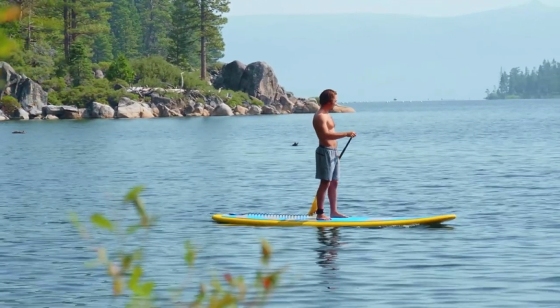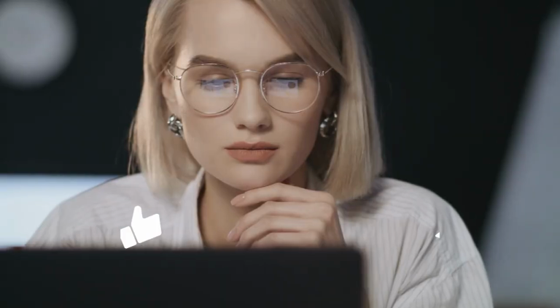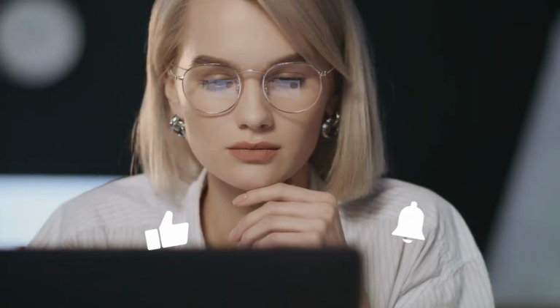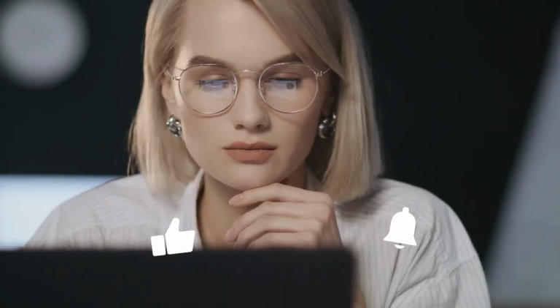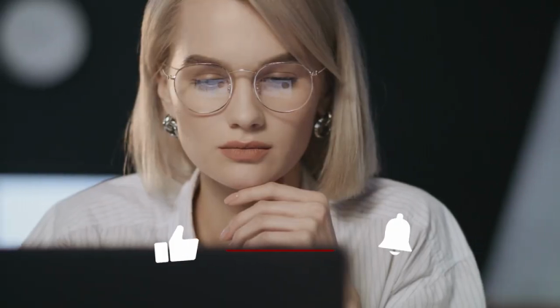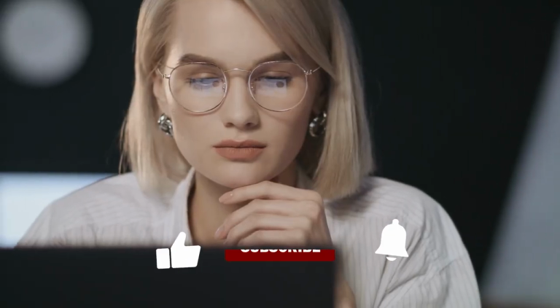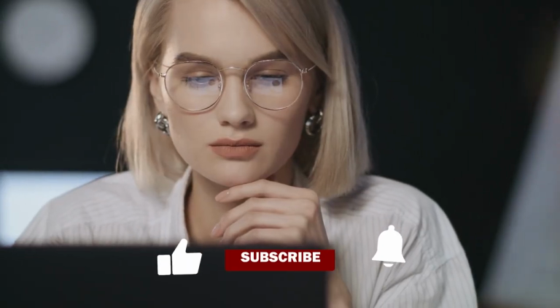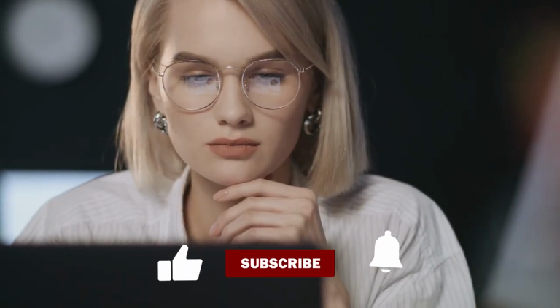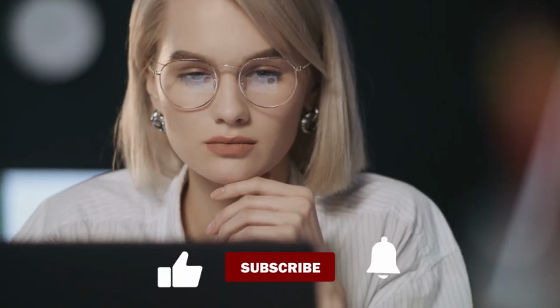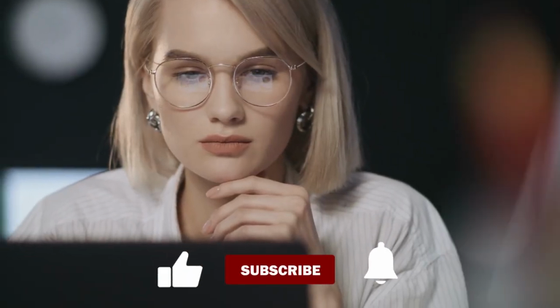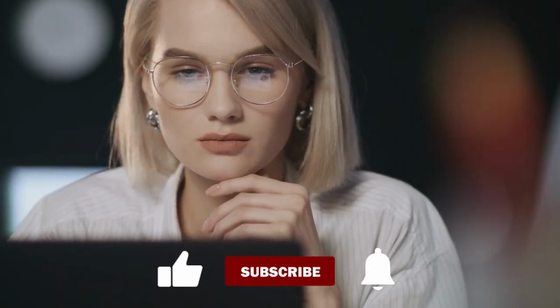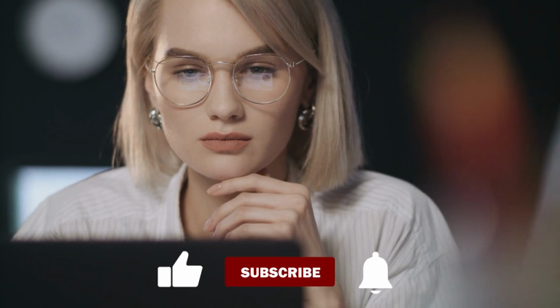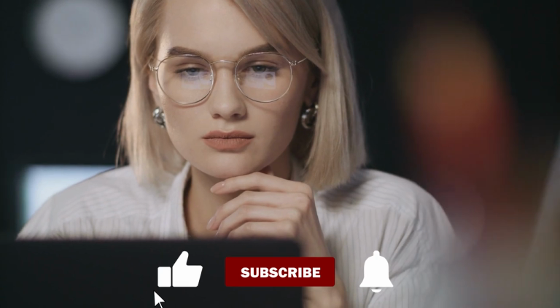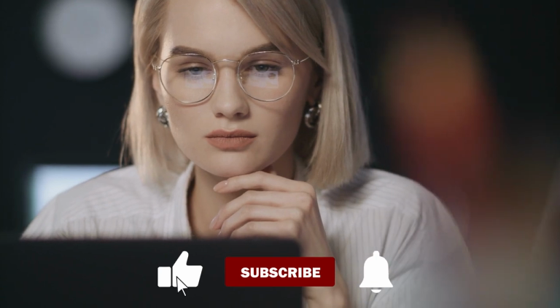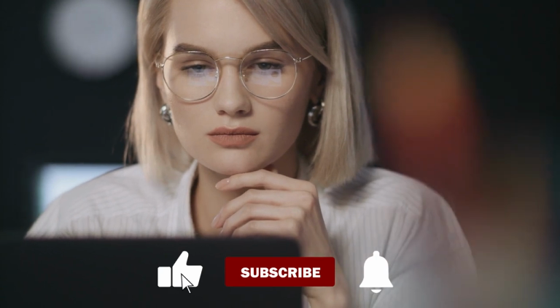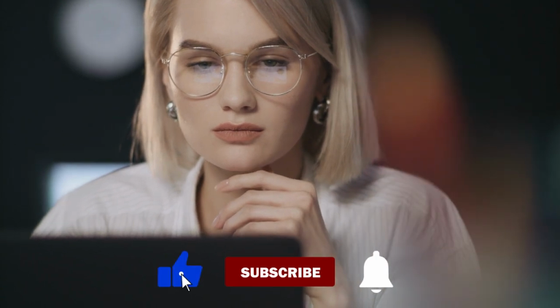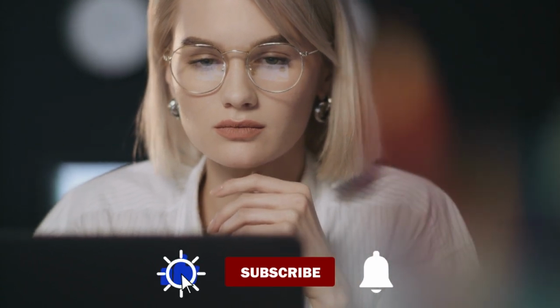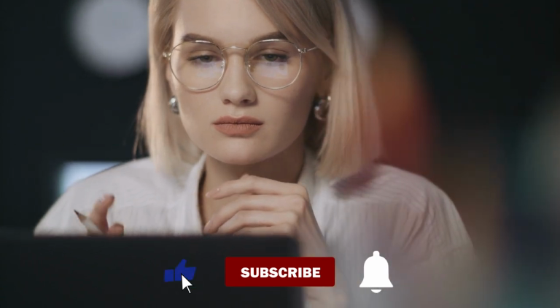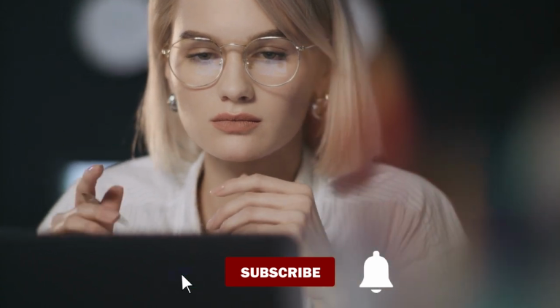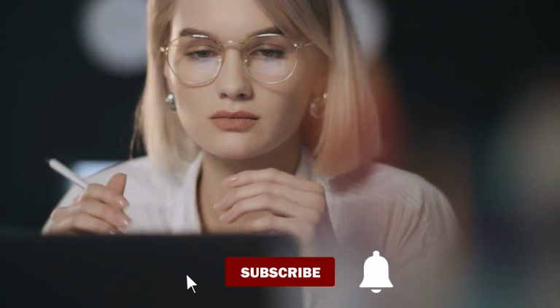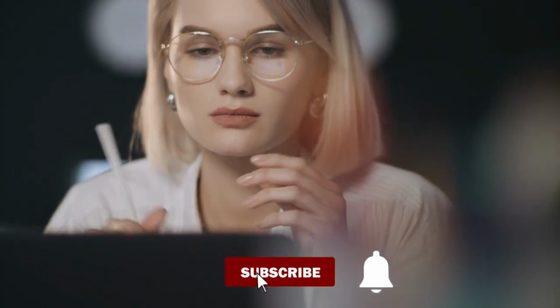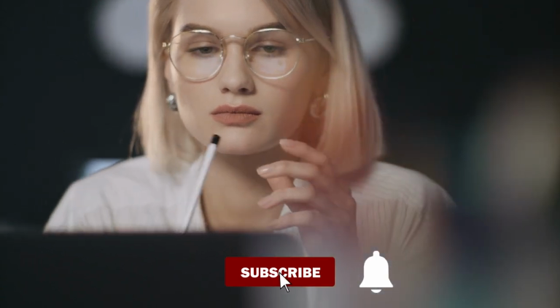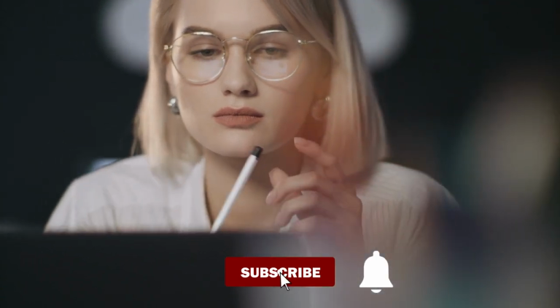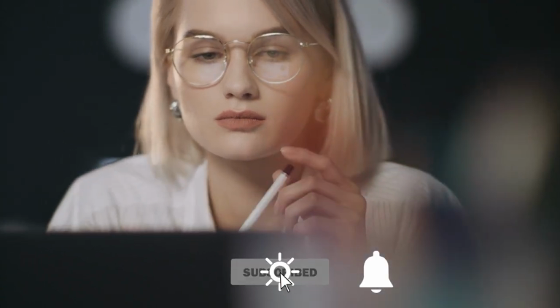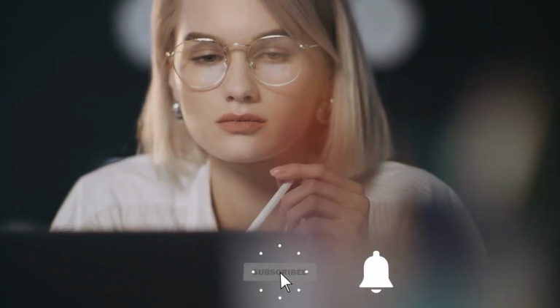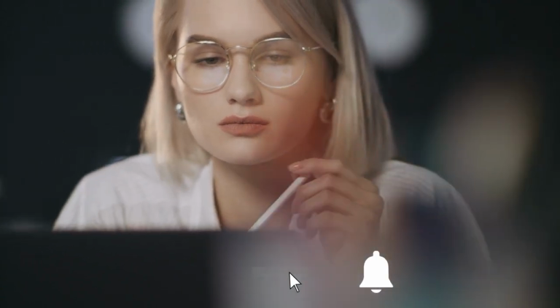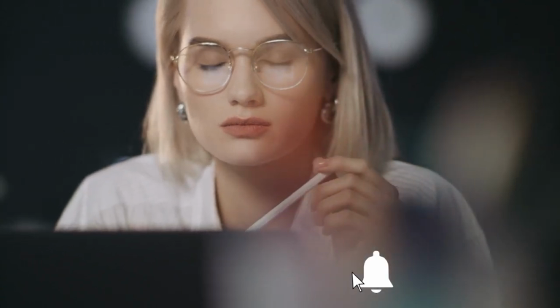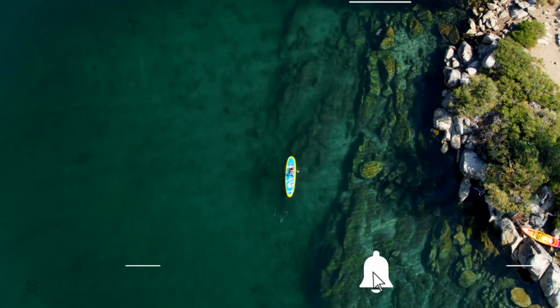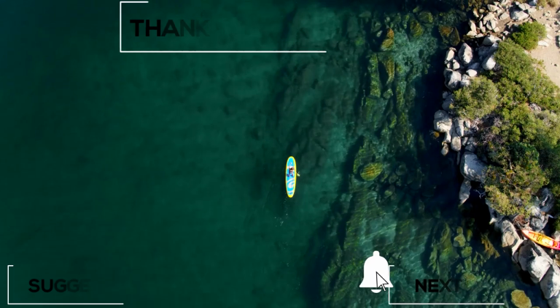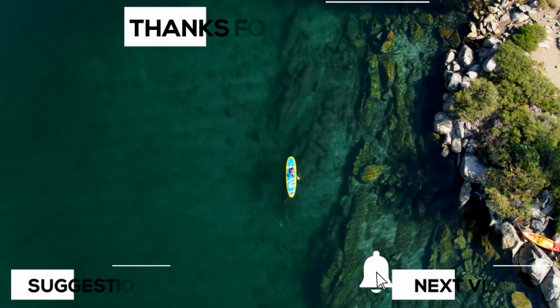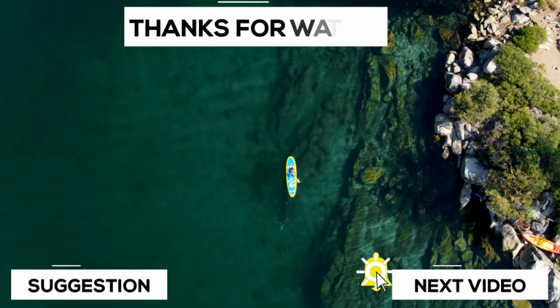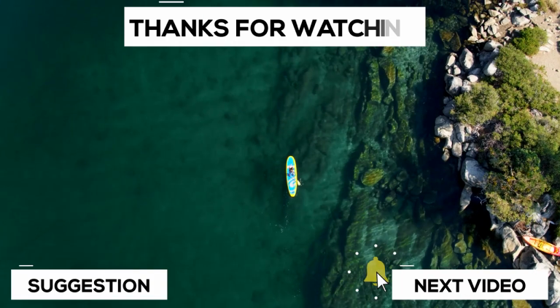For more videos like this, please don't forget to like, subscribe, and click the notification bell. Have a nice catch!